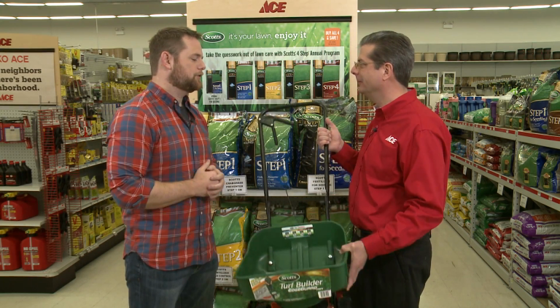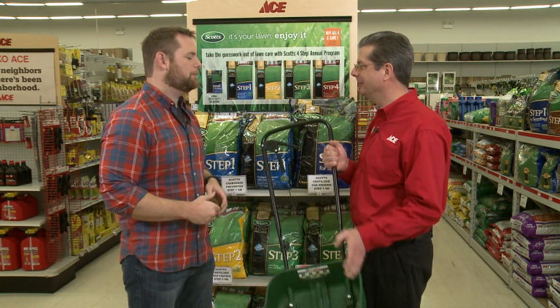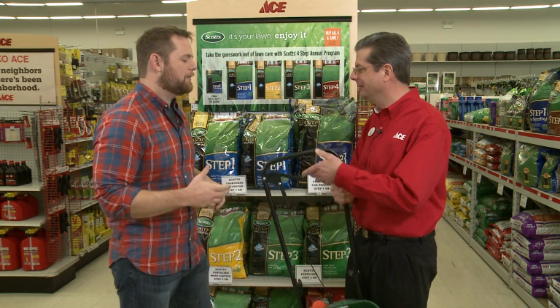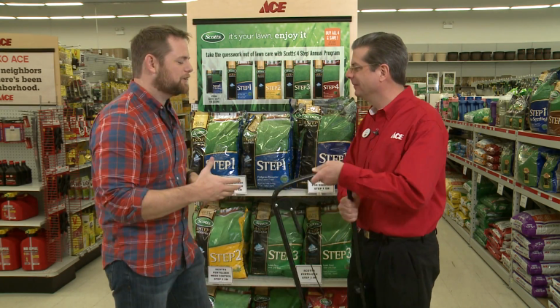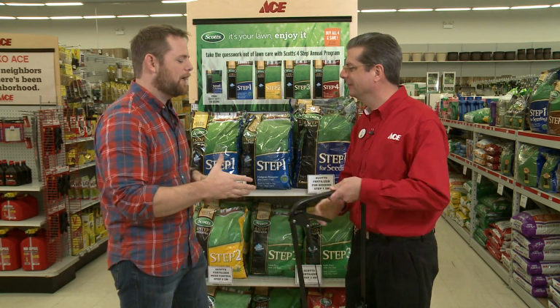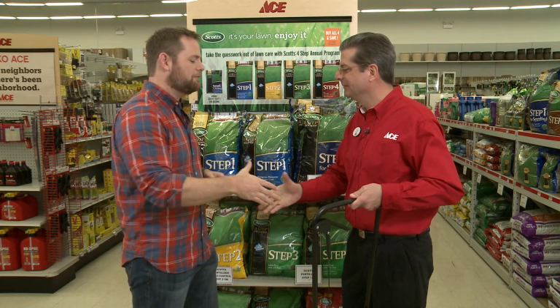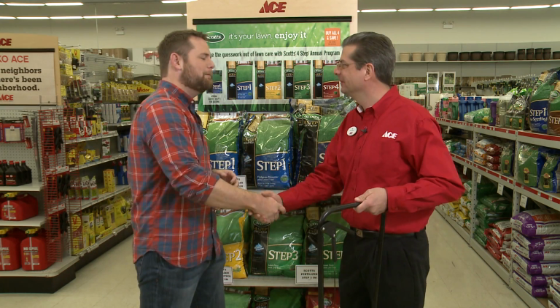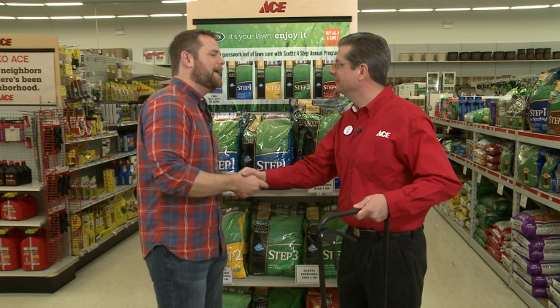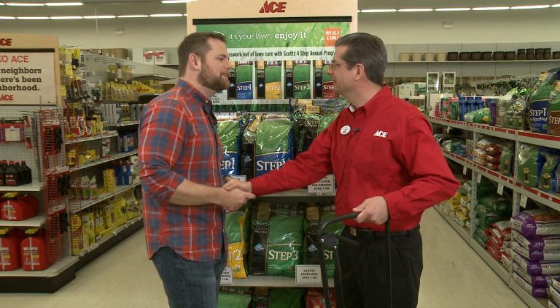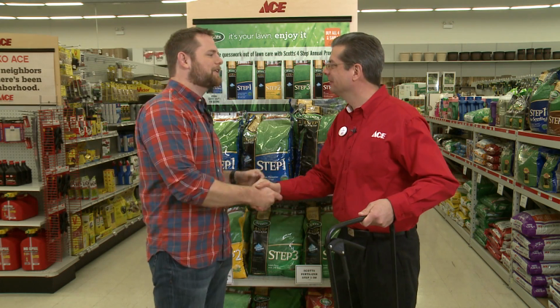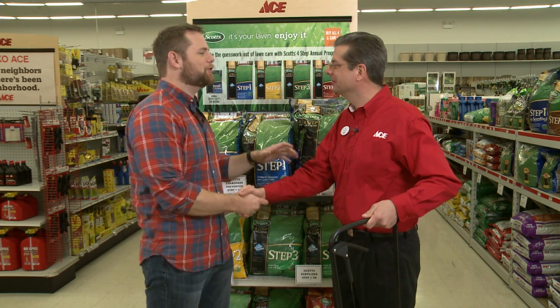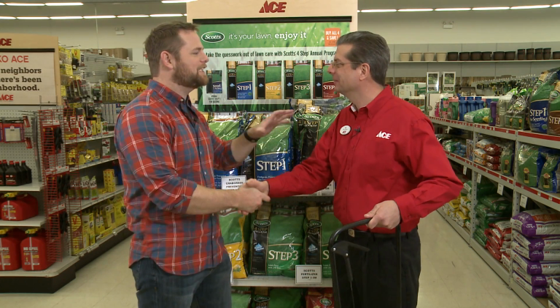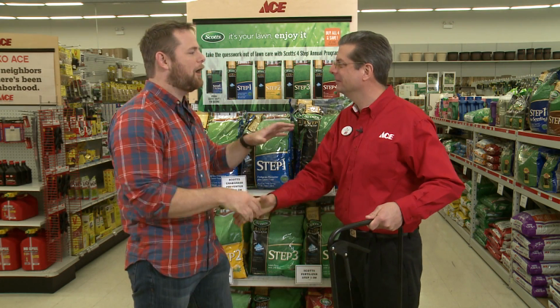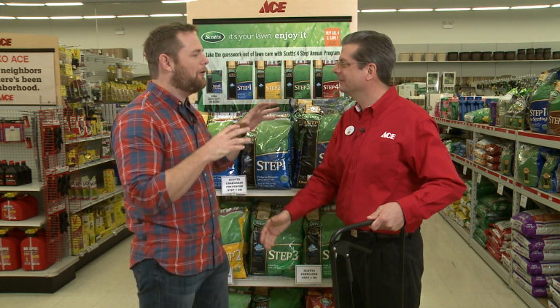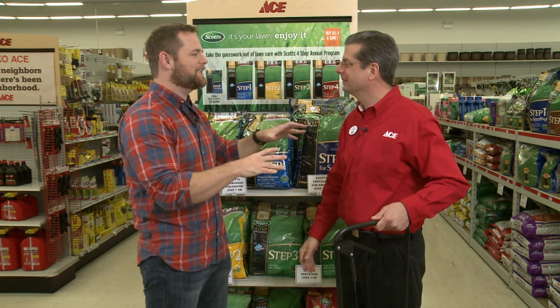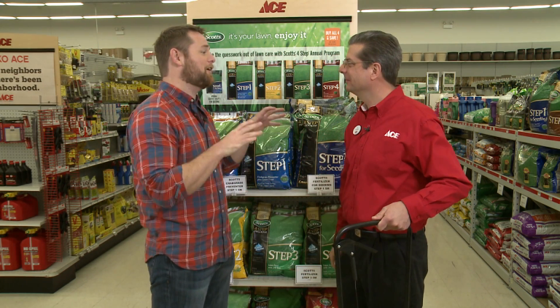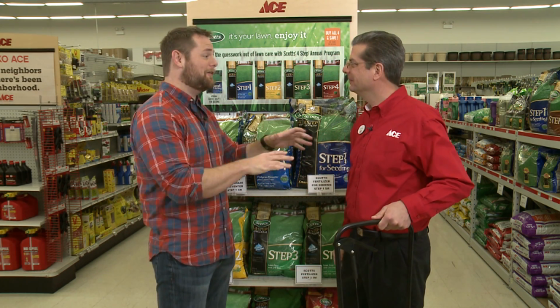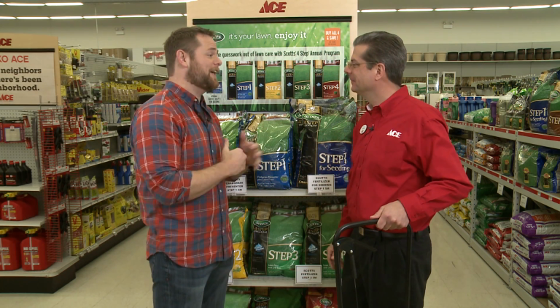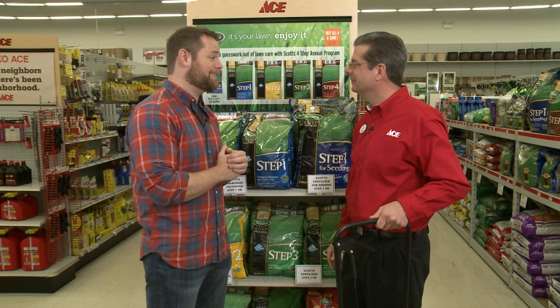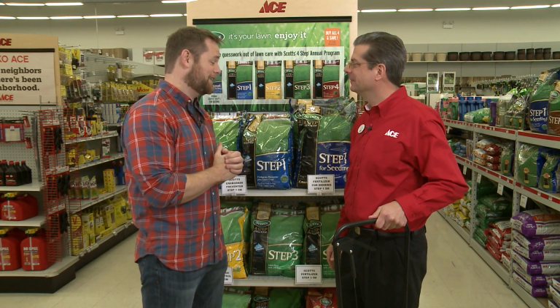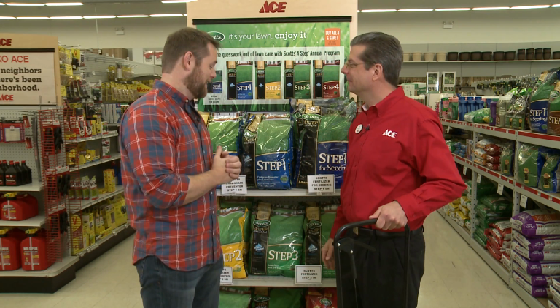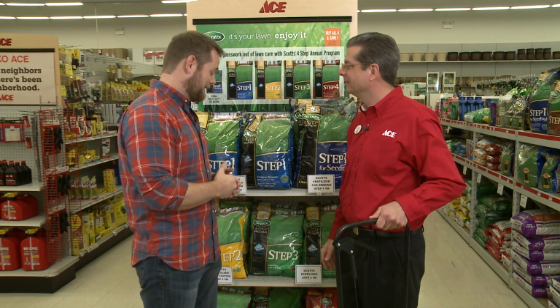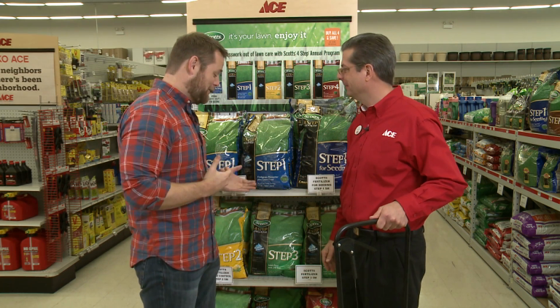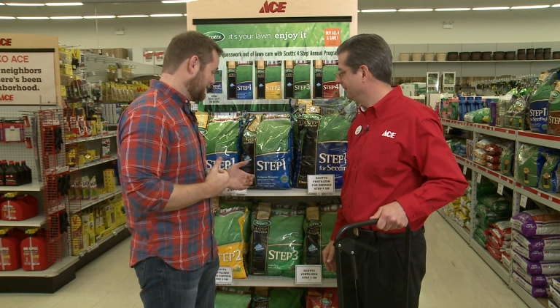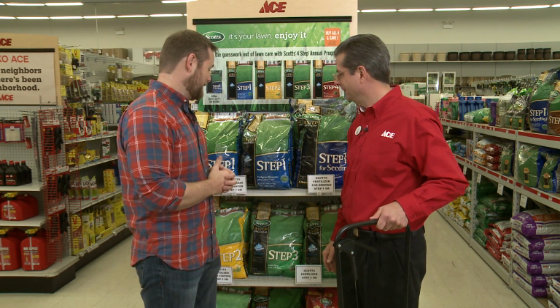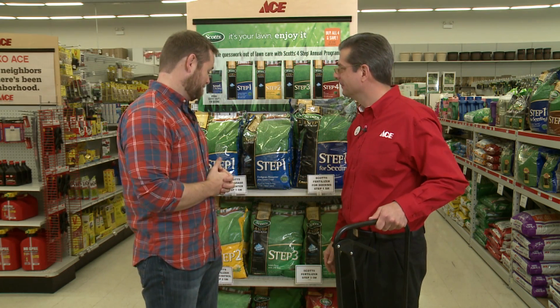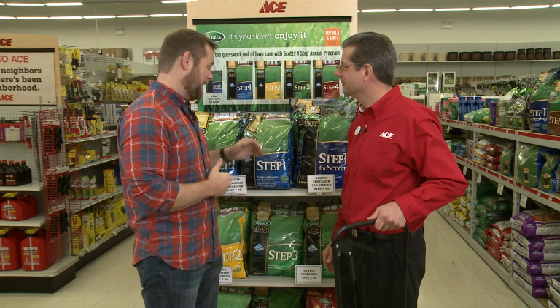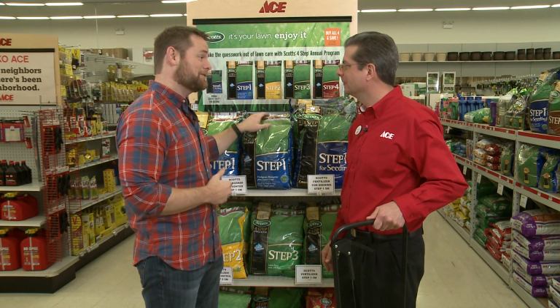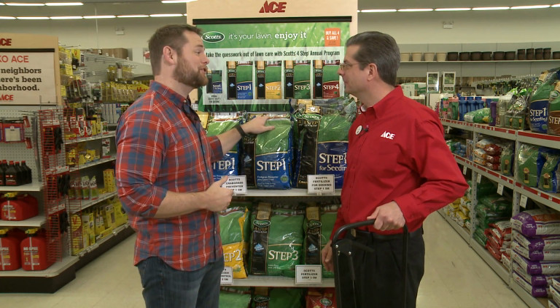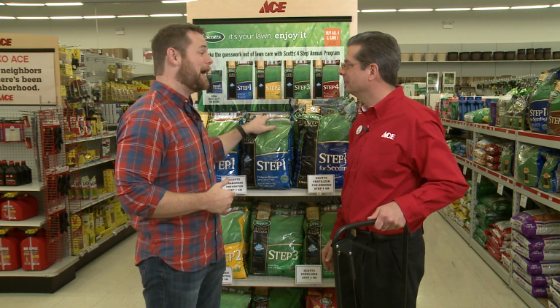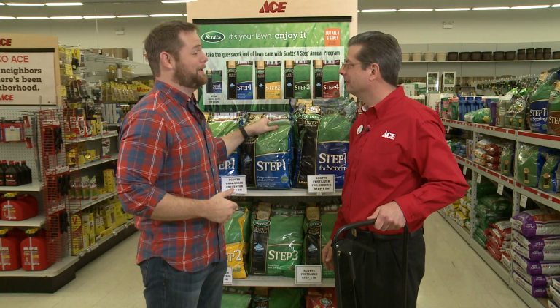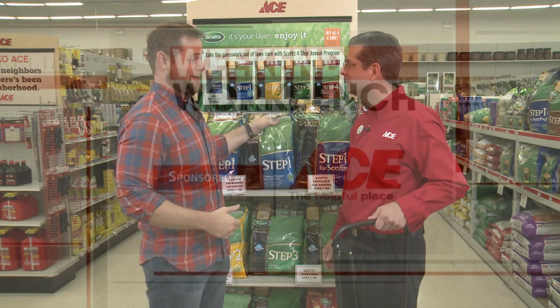That's why I love coming to ACE — because your team always has all the answers. Now it looks like I have some shopping to do.